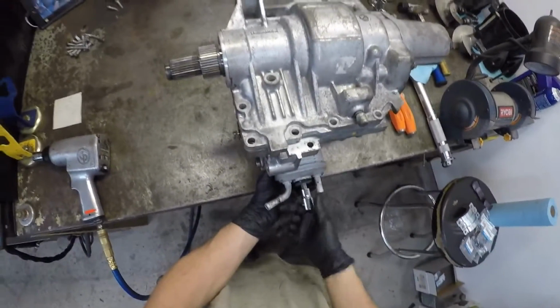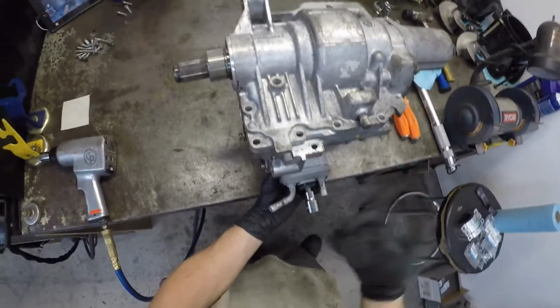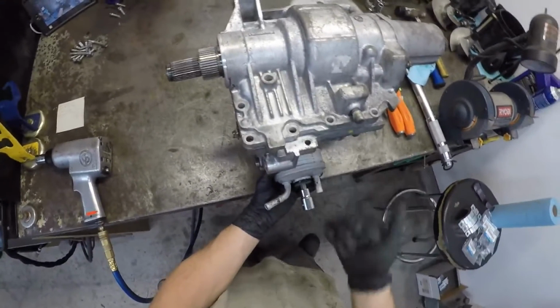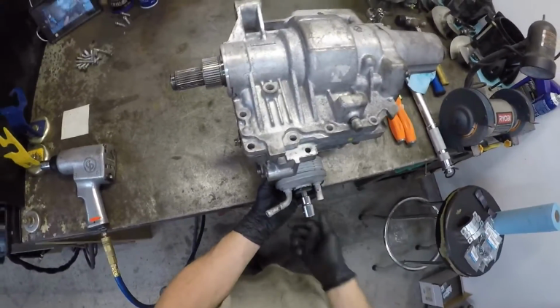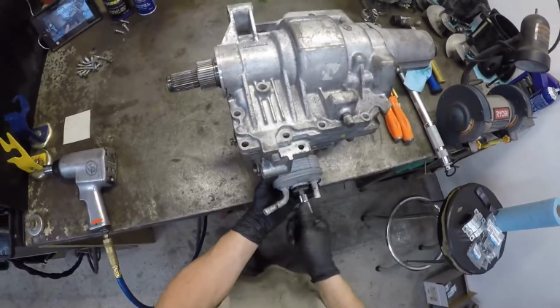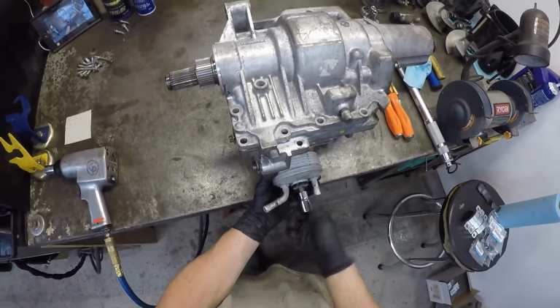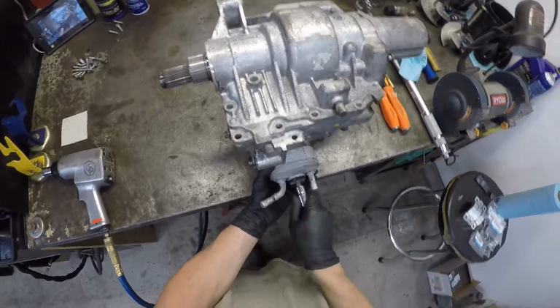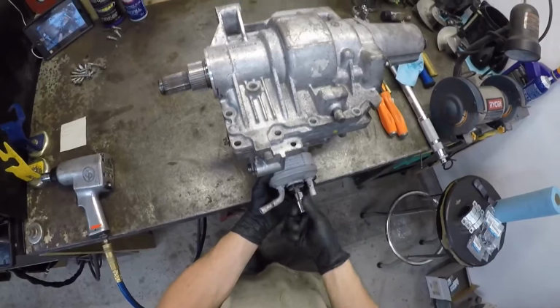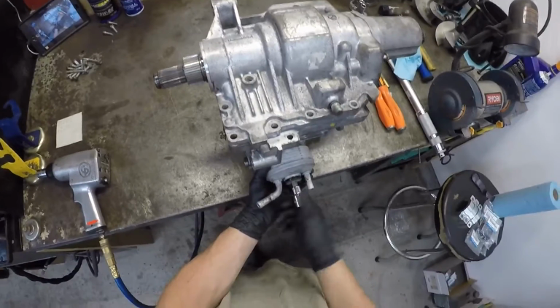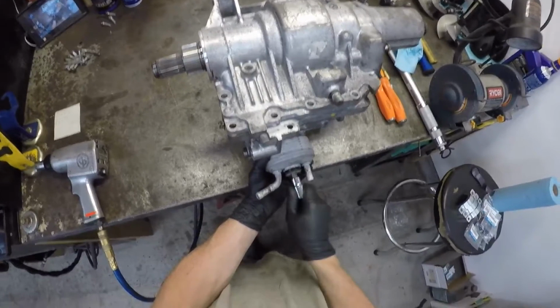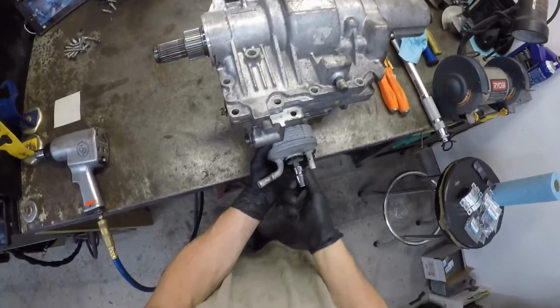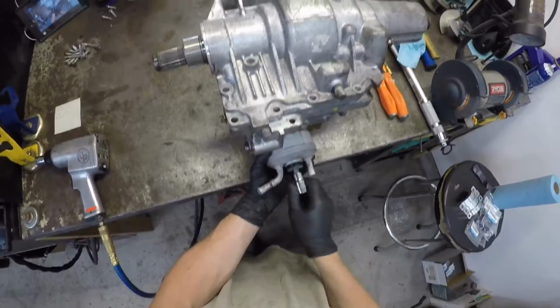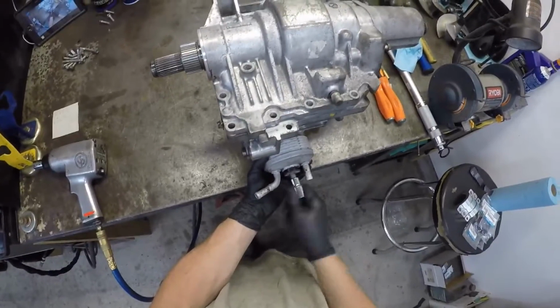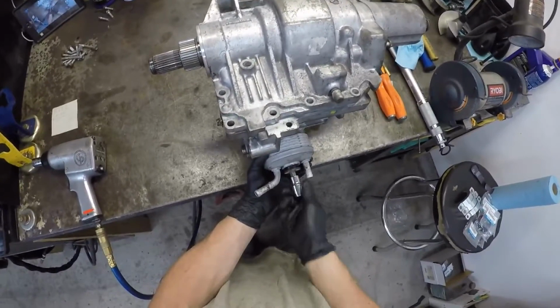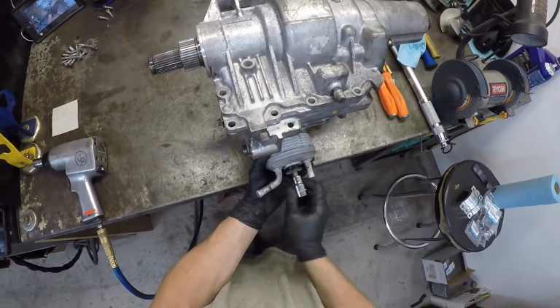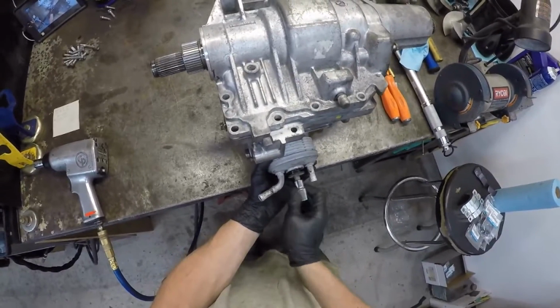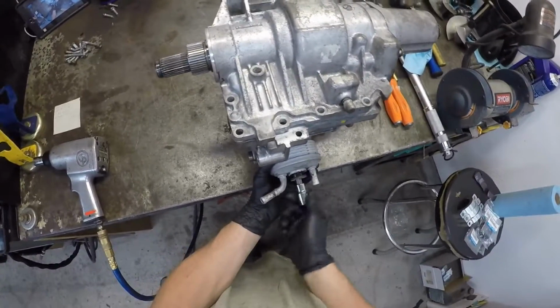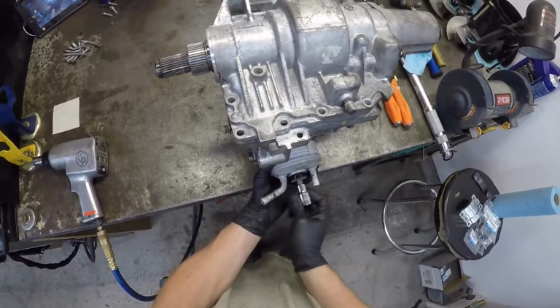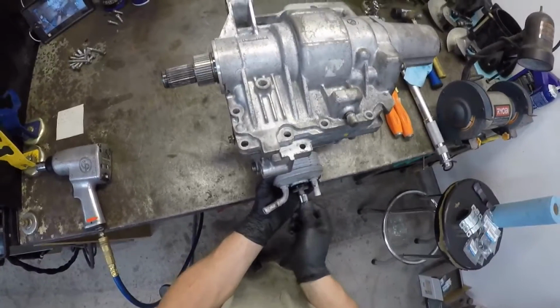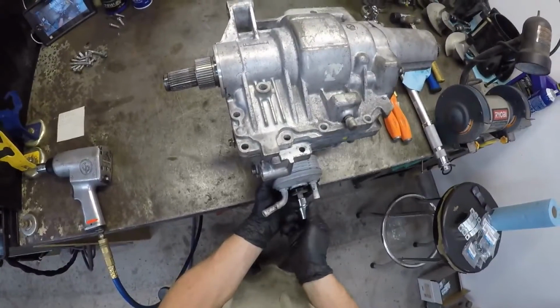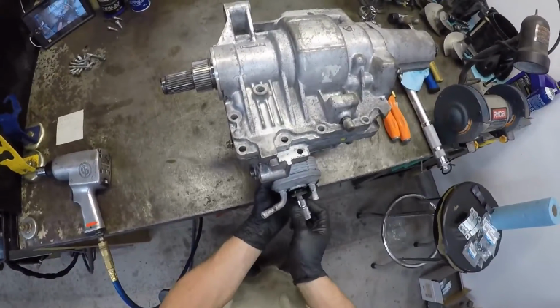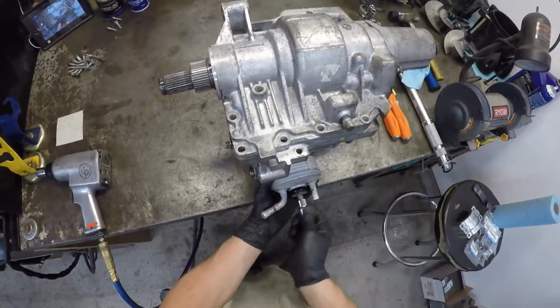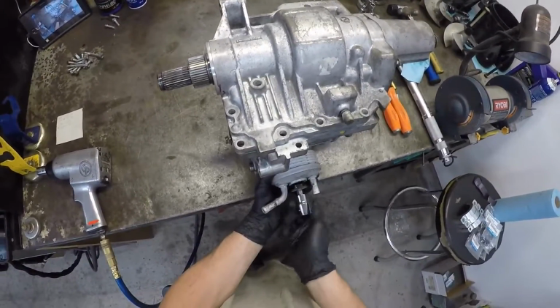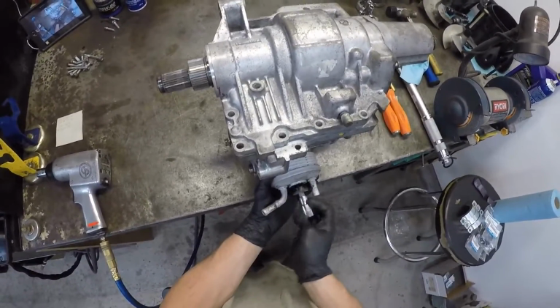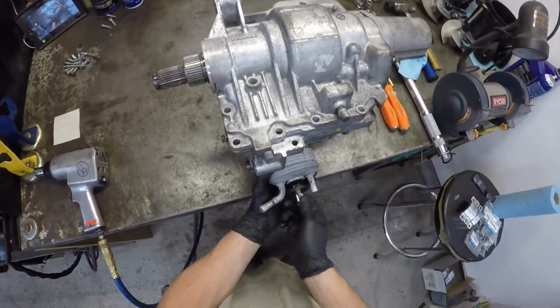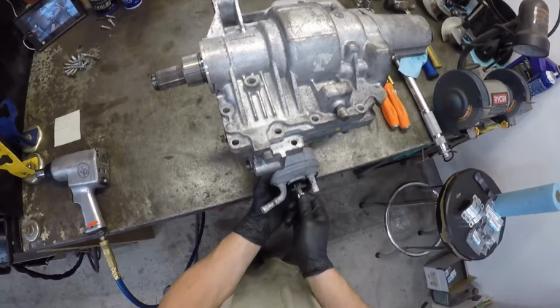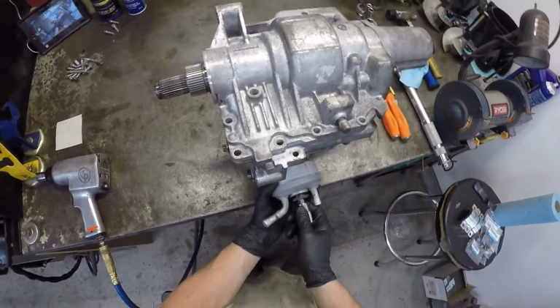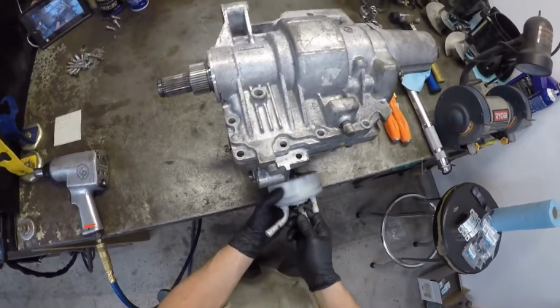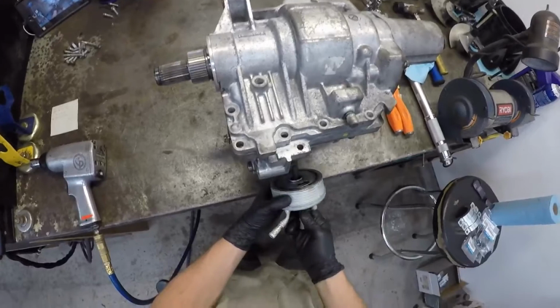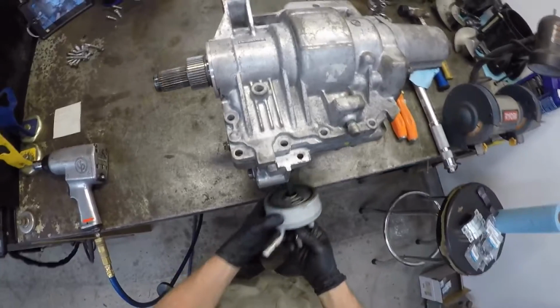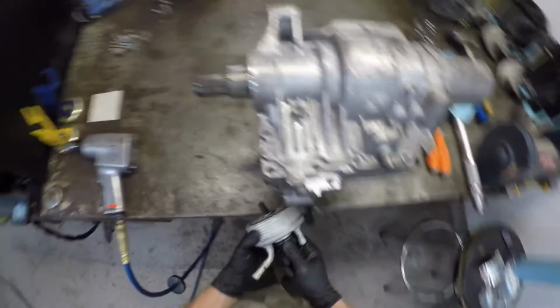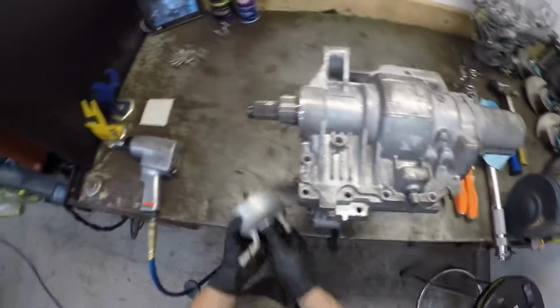First things first, 10 mil — remove your oil cooler. There's gonna be some oil come out of it, so have a rag underneath it or a bucket of some sort.